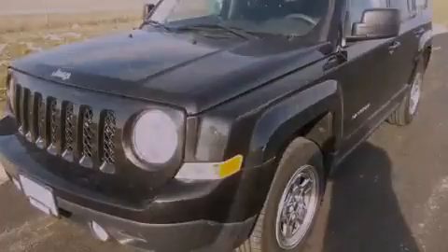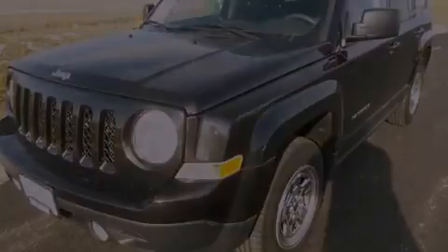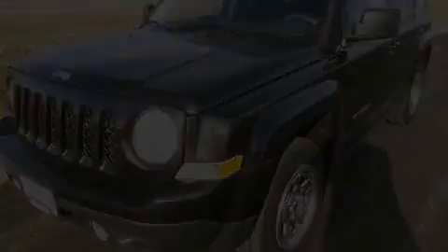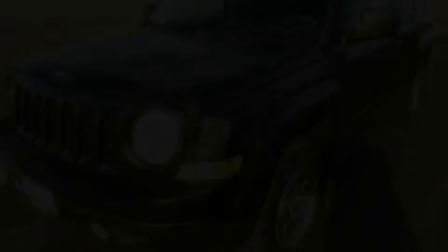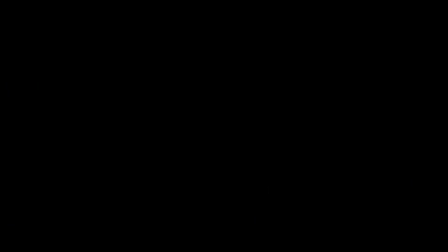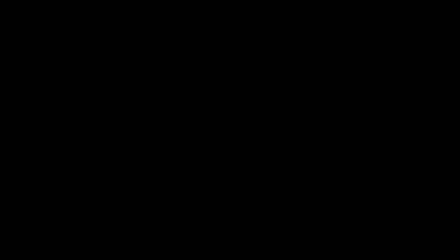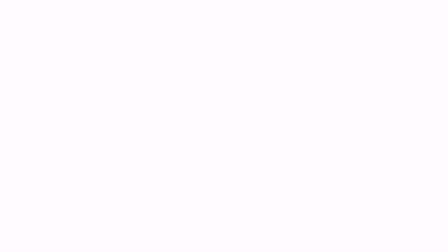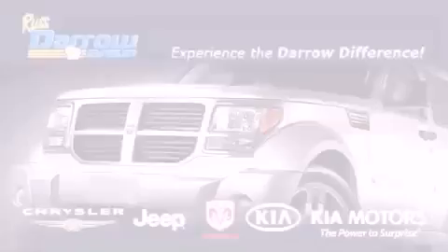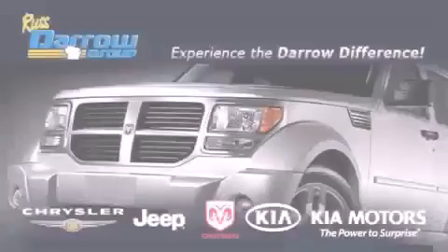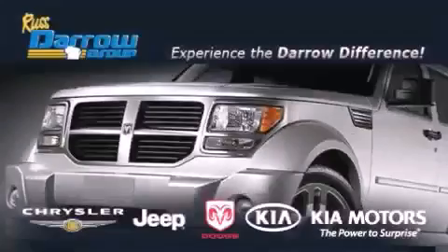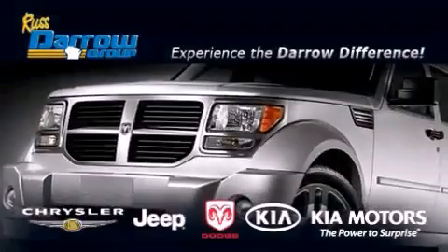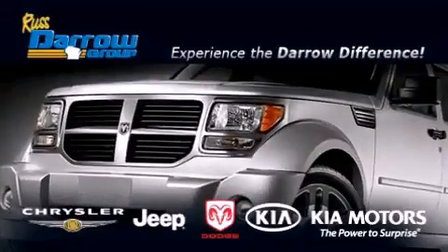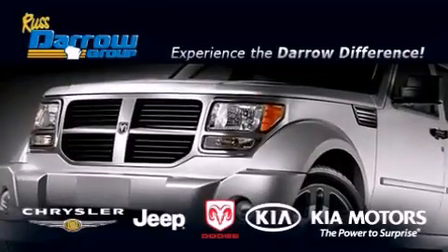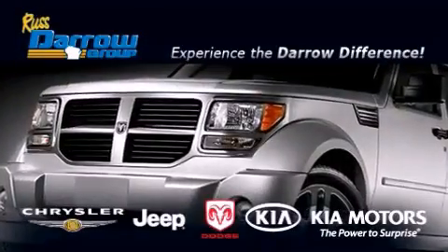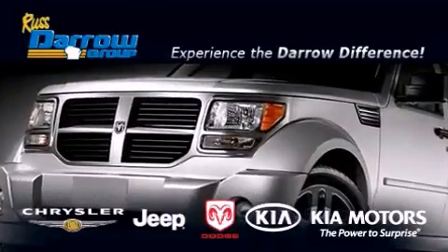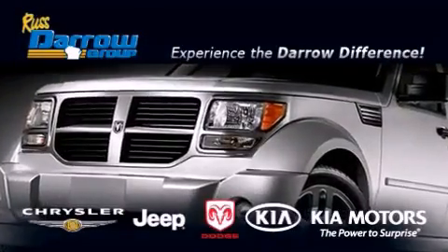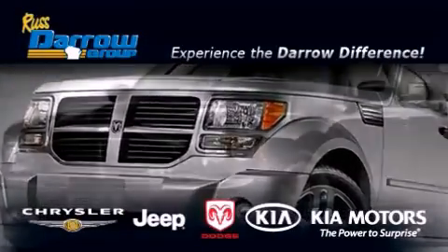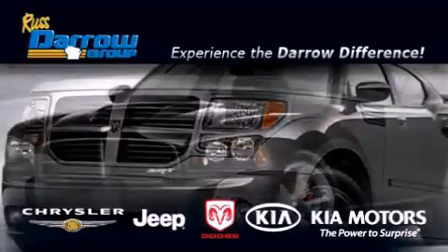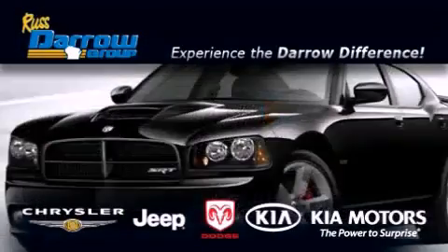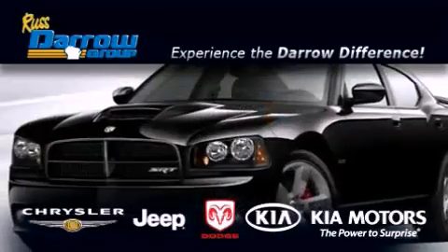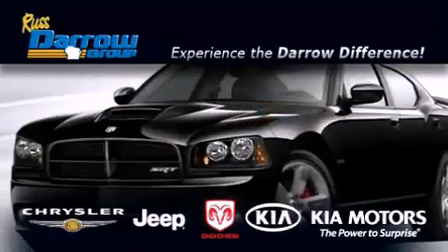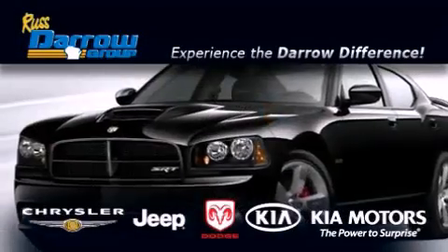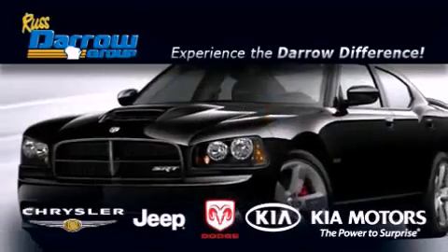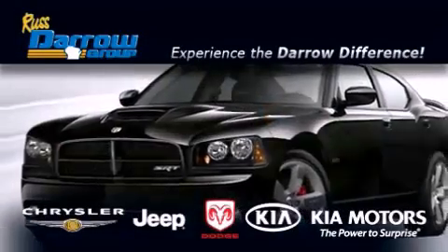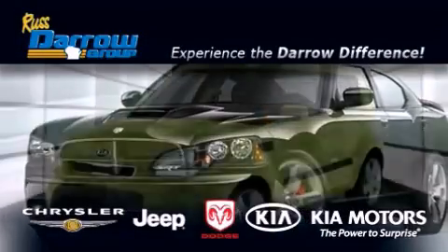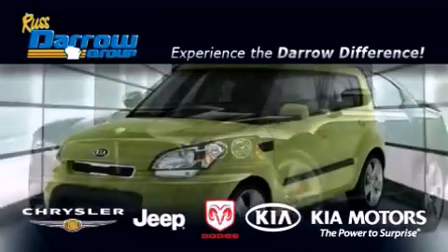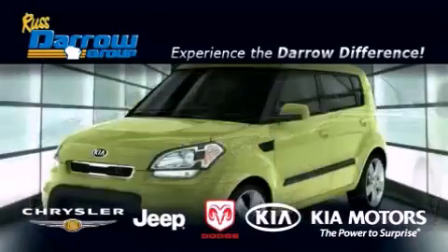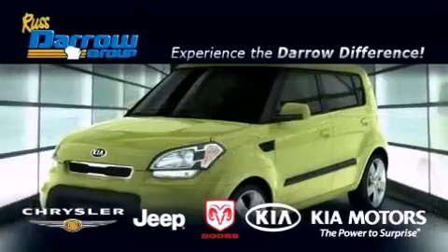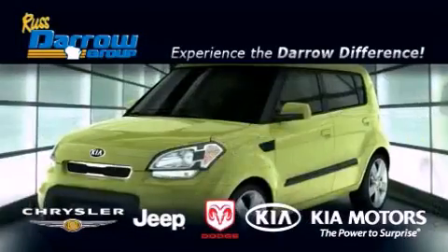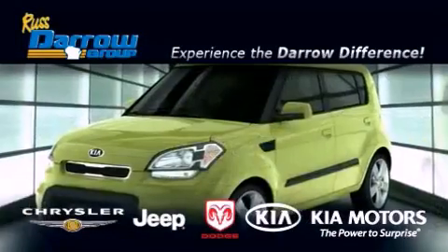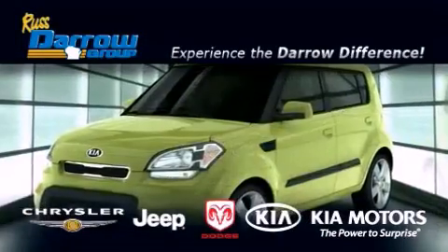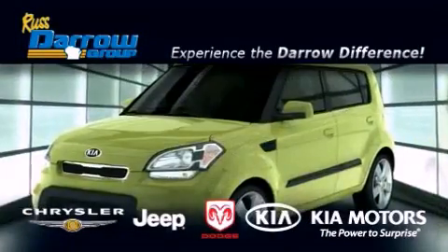Get the Darrow difference today, only at Russ Darrow Kia Chrysler Jeep Dodge Madison.